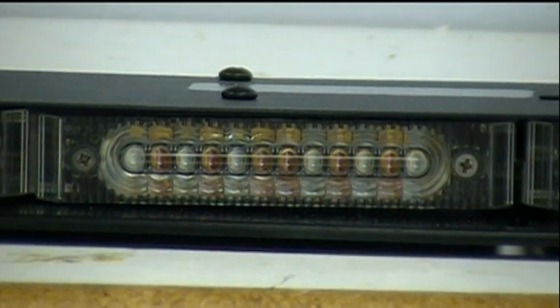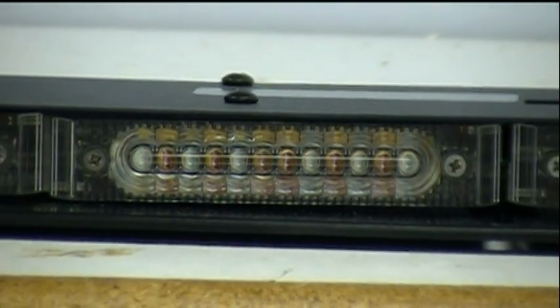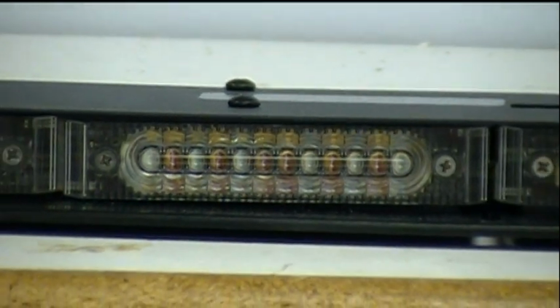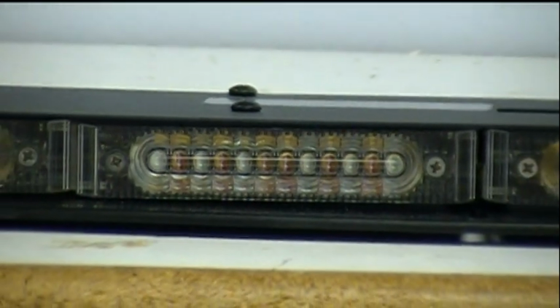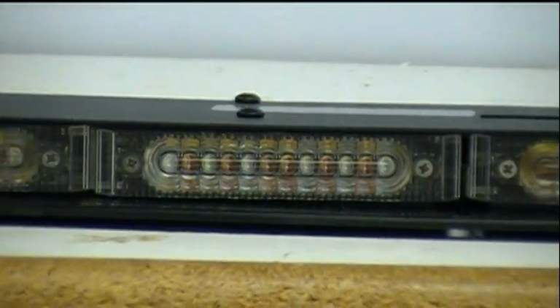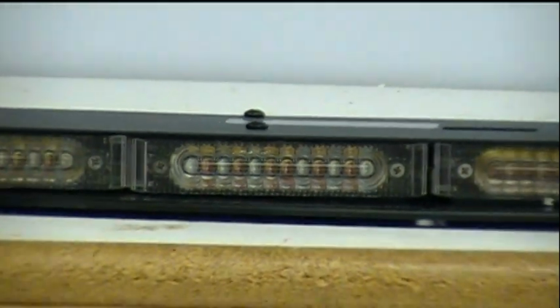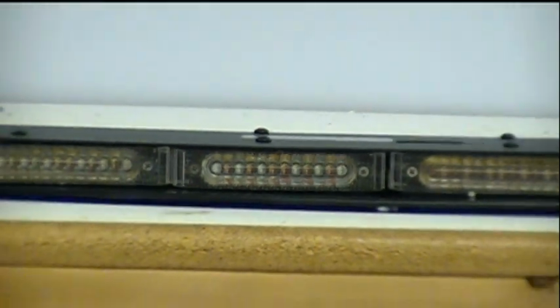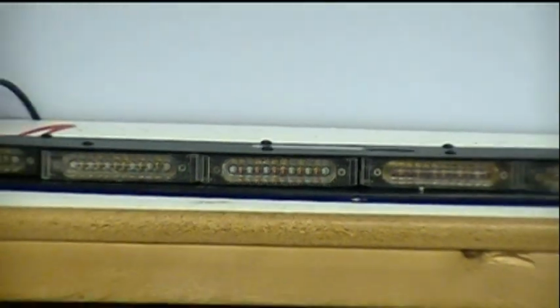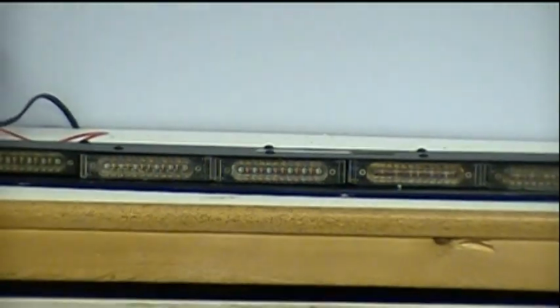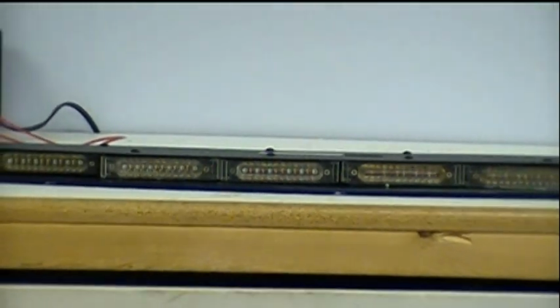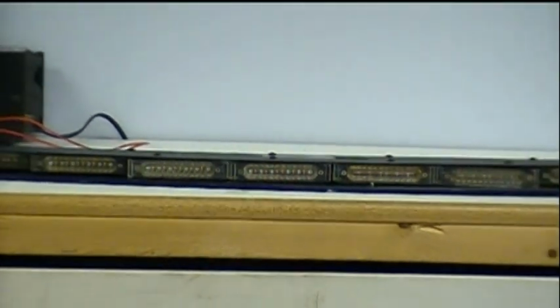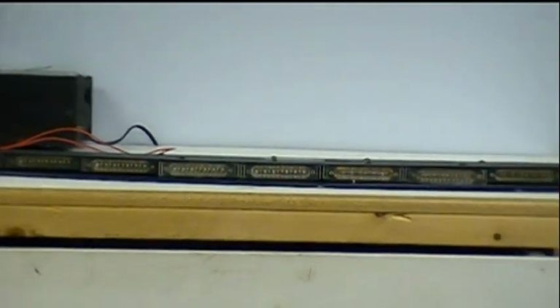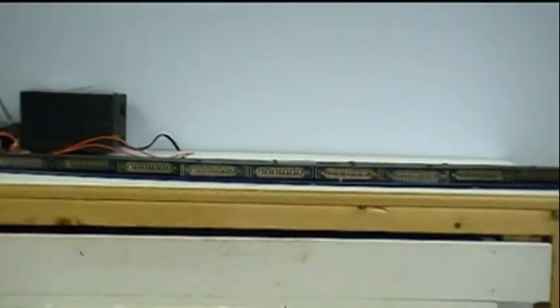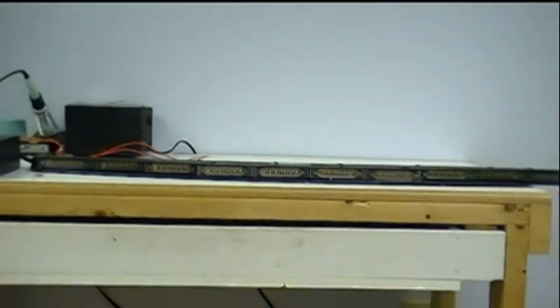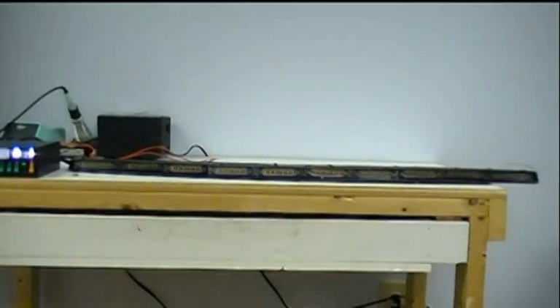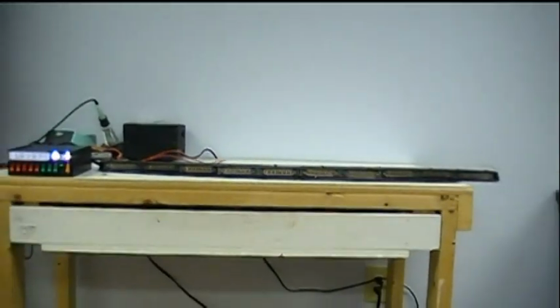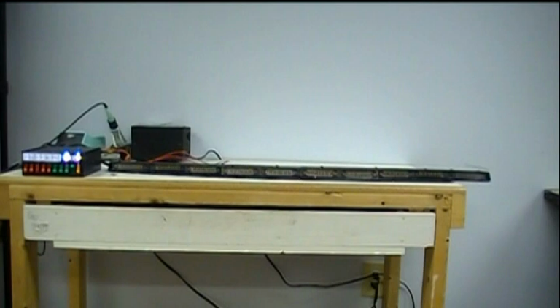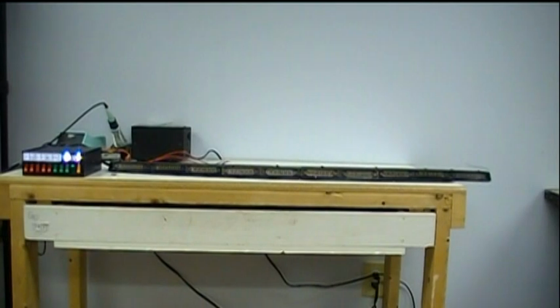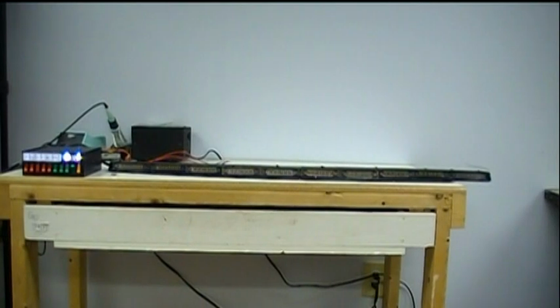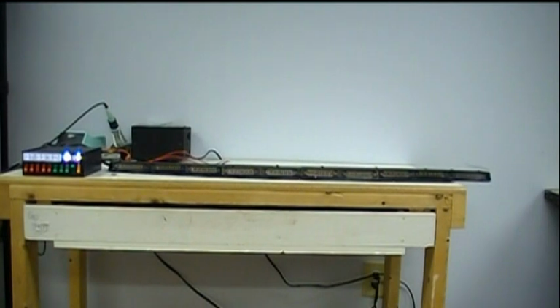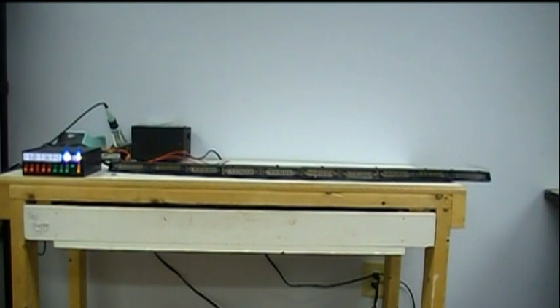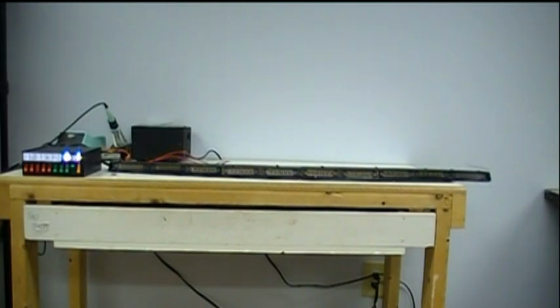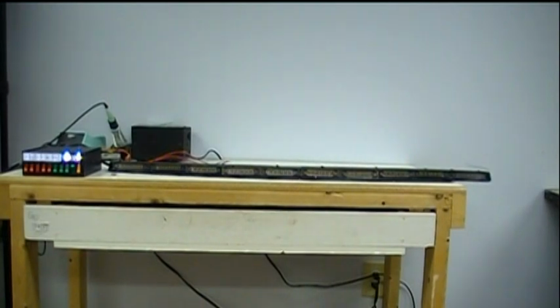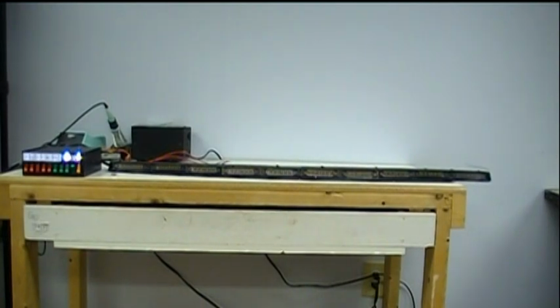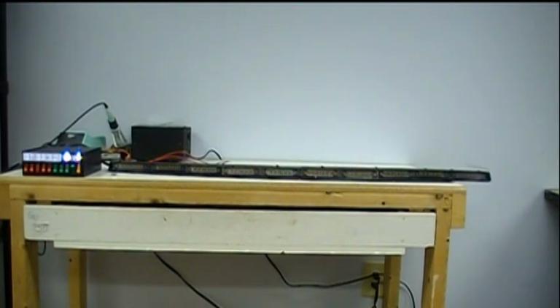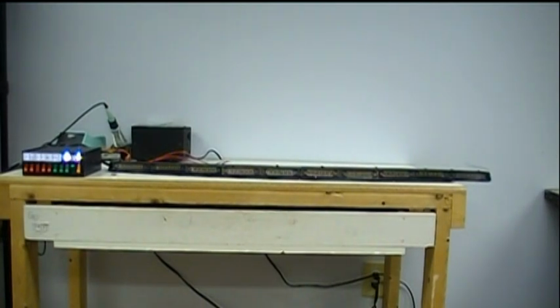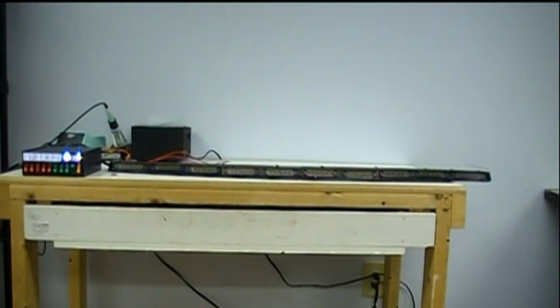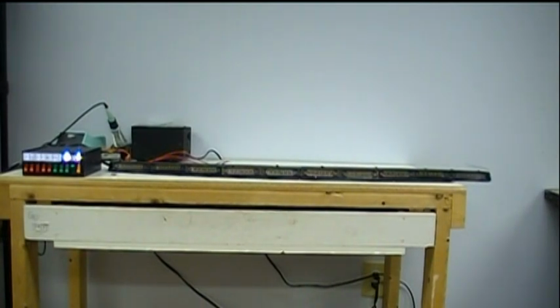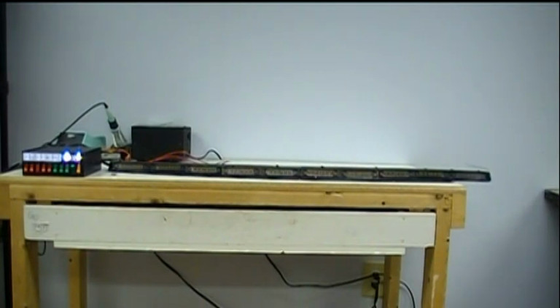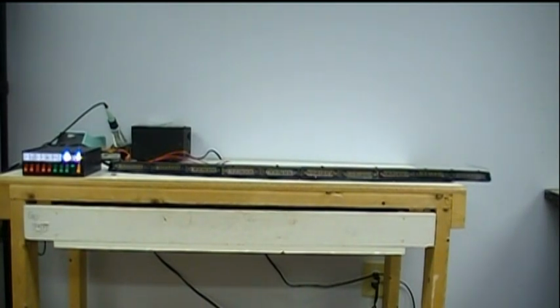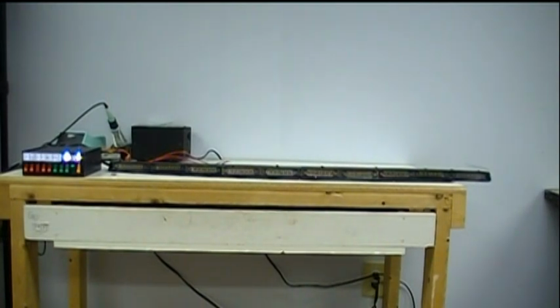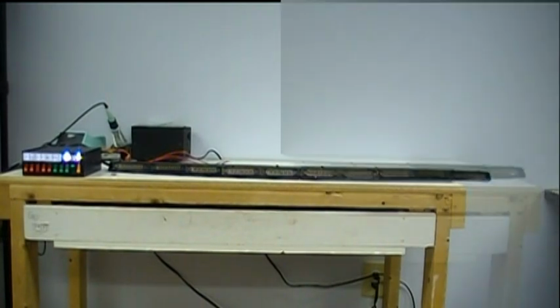There are 12 total LEDs in each module — 10 modules altogether in the 48 and 8 in the 28.